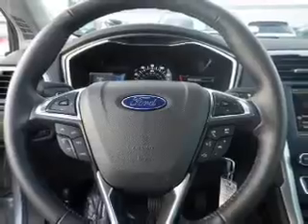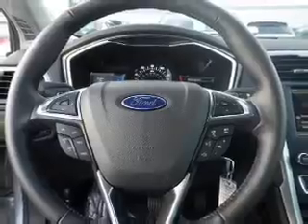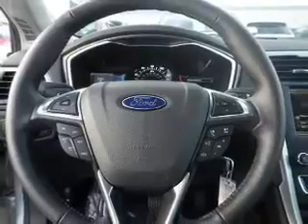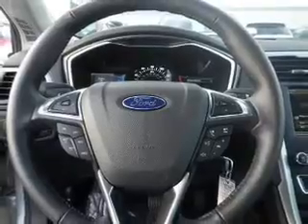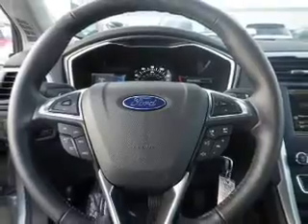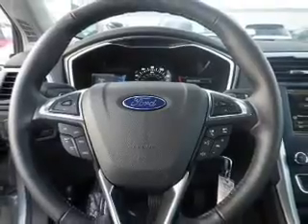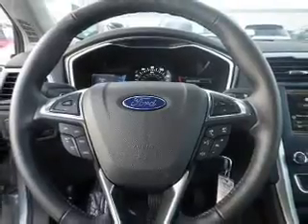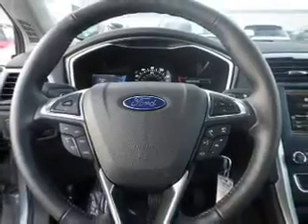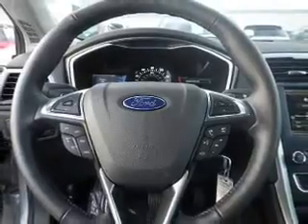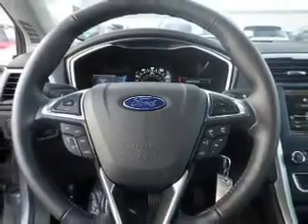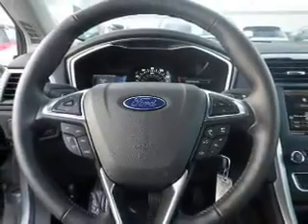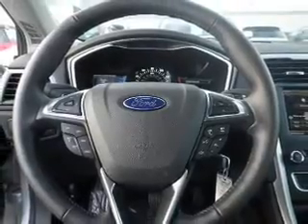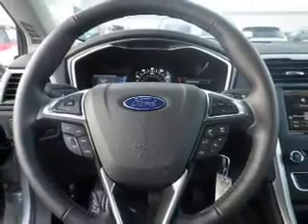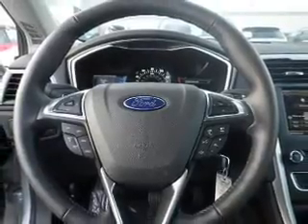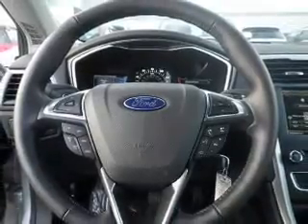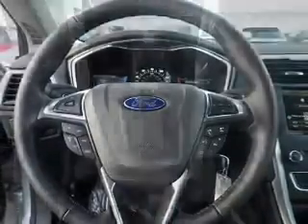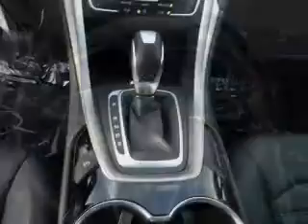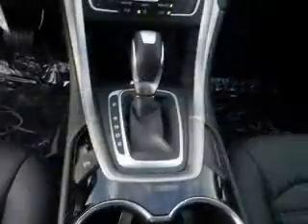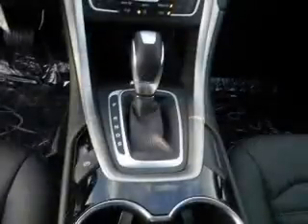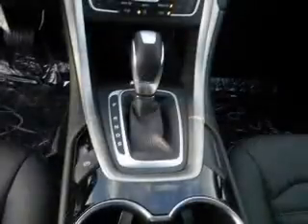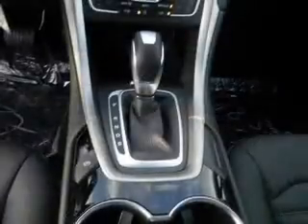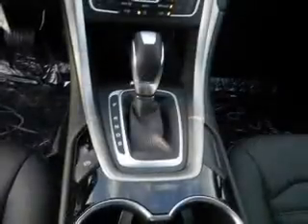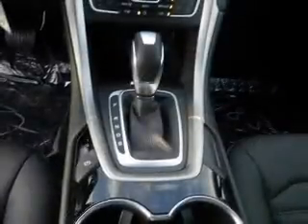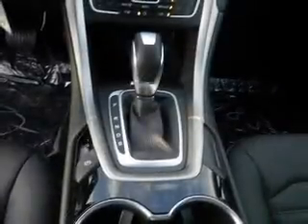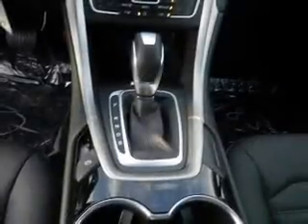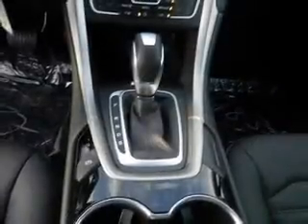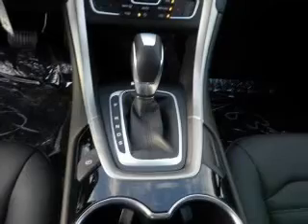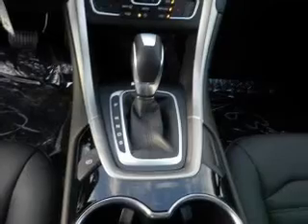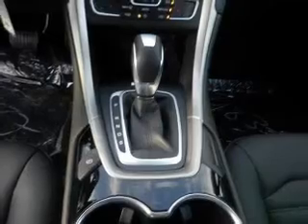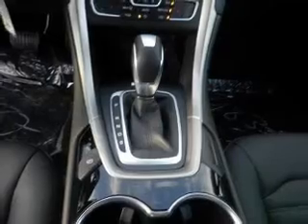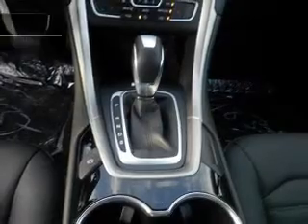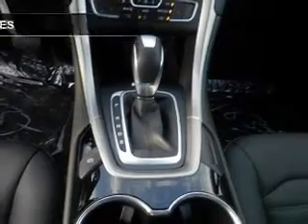Steering wheel controls, premium rims, a tilt and telescopic steering wheel, and an alarm system.